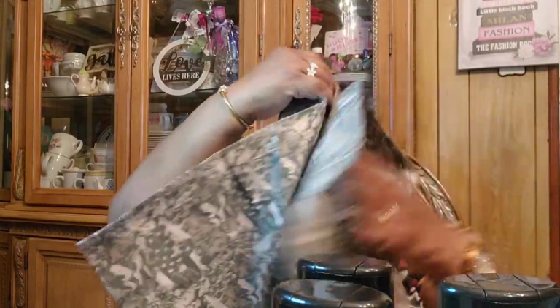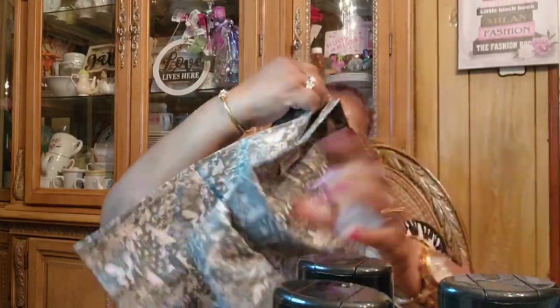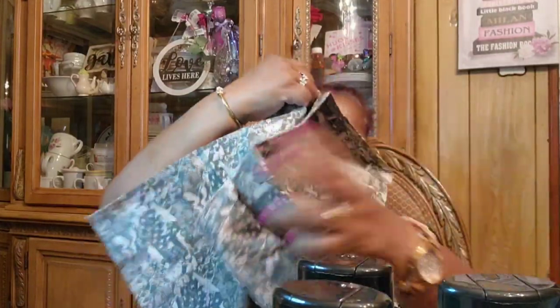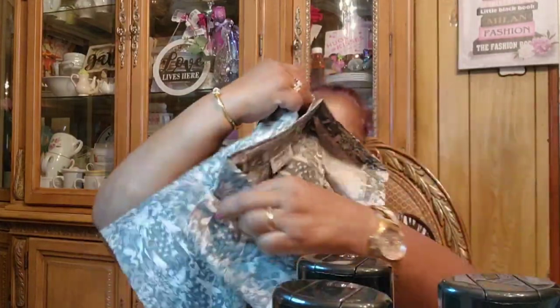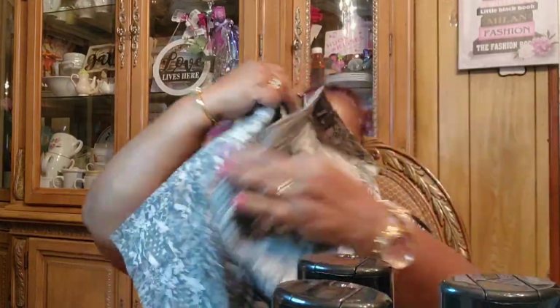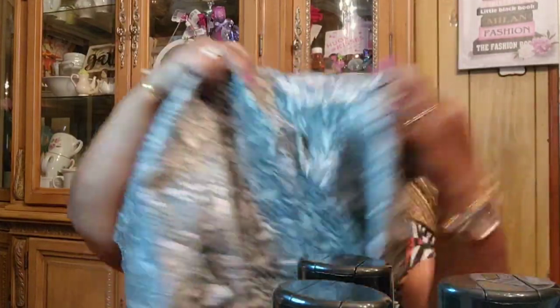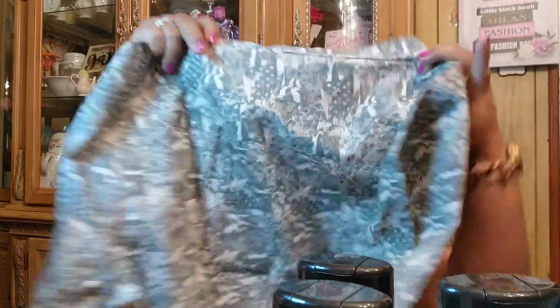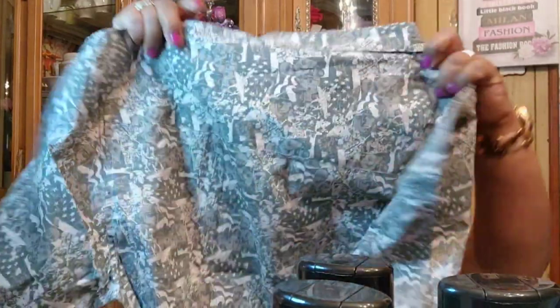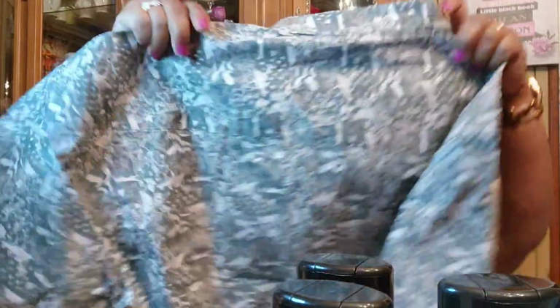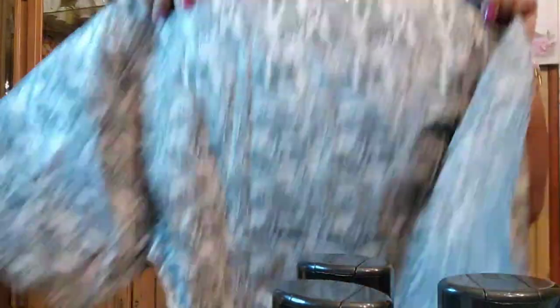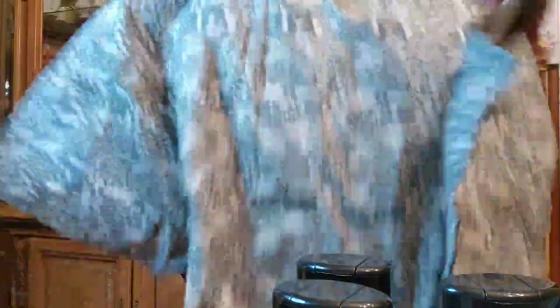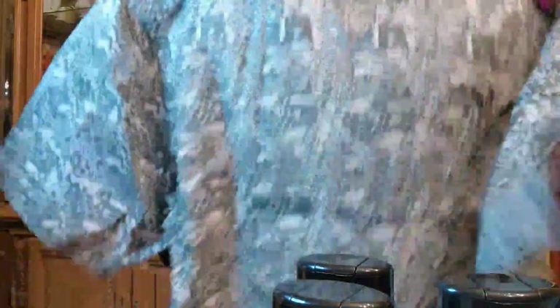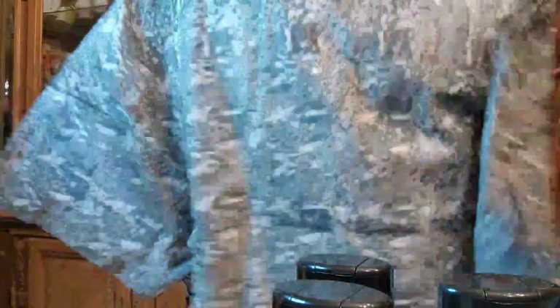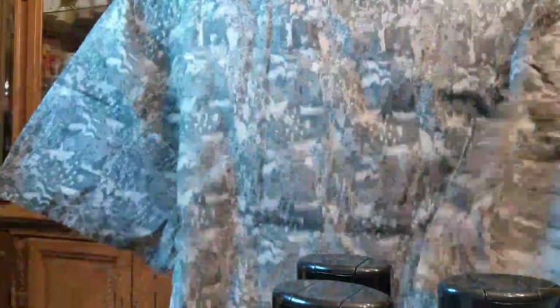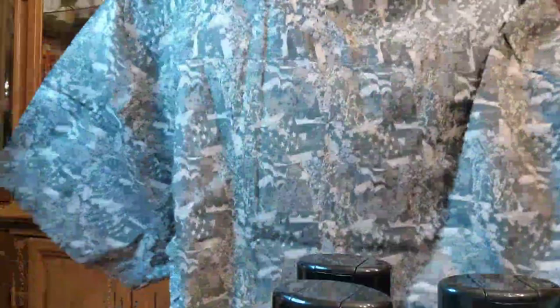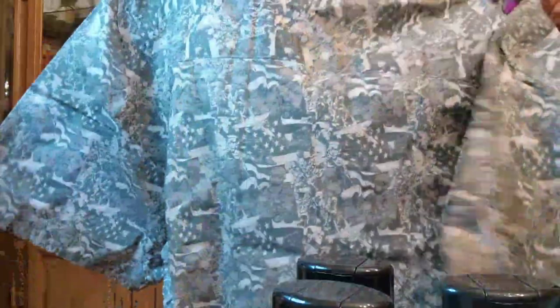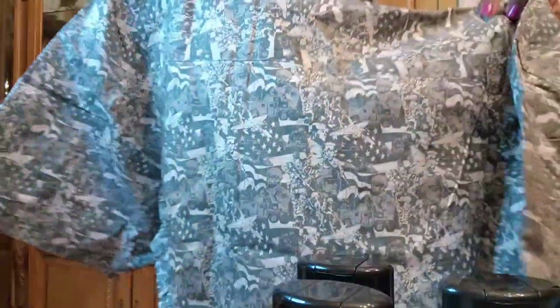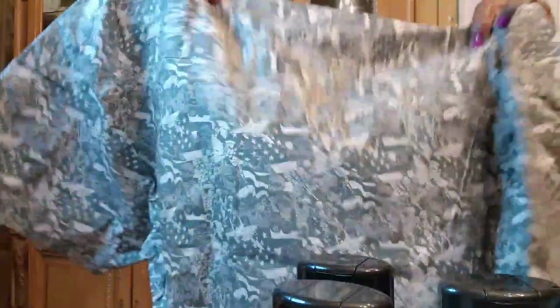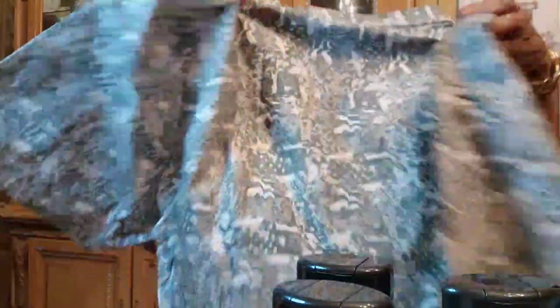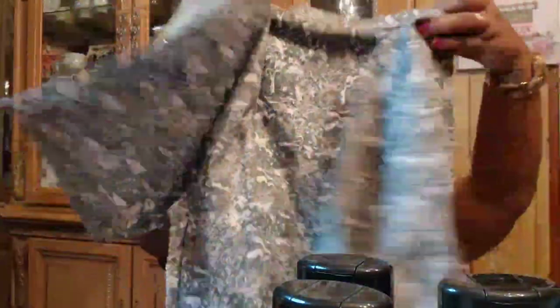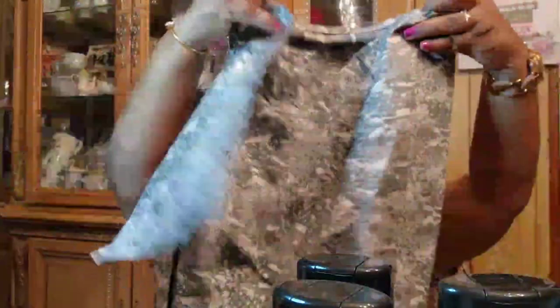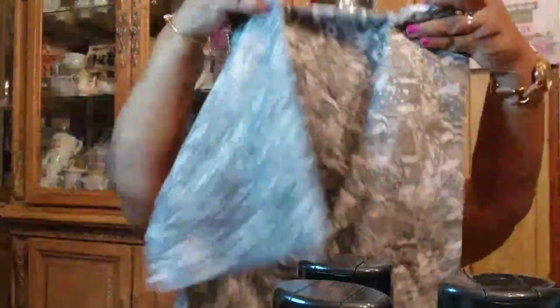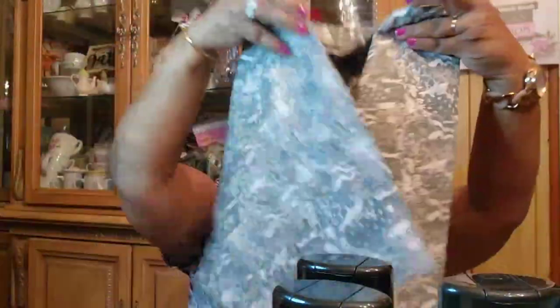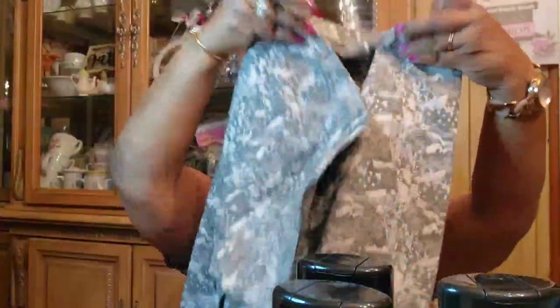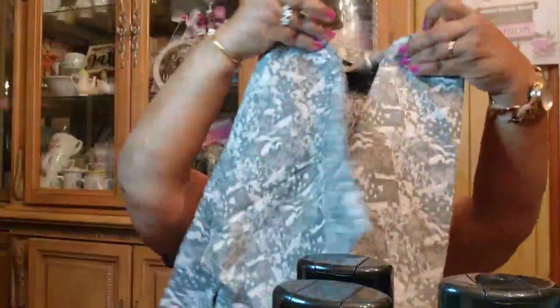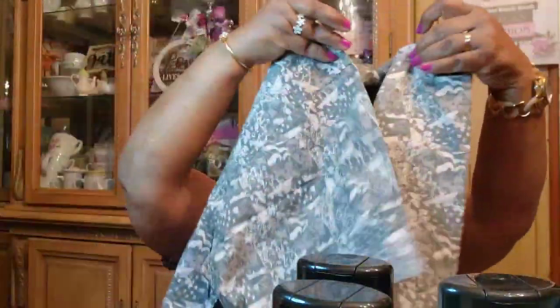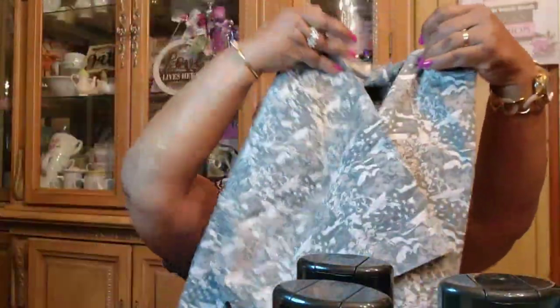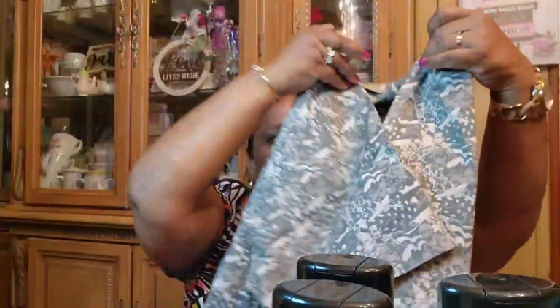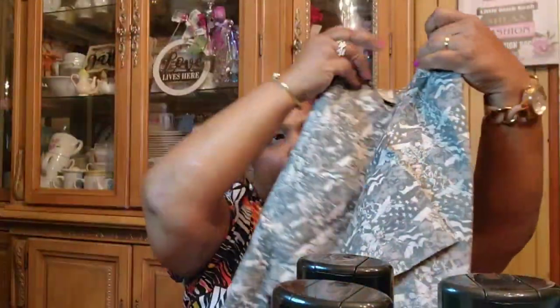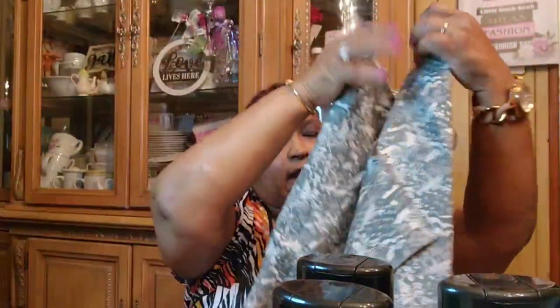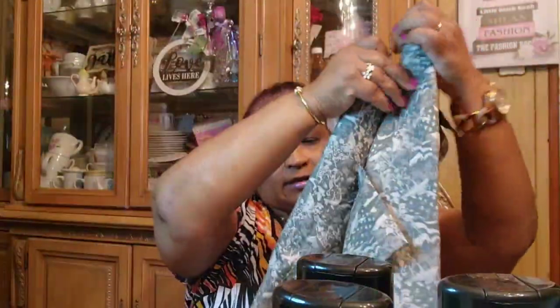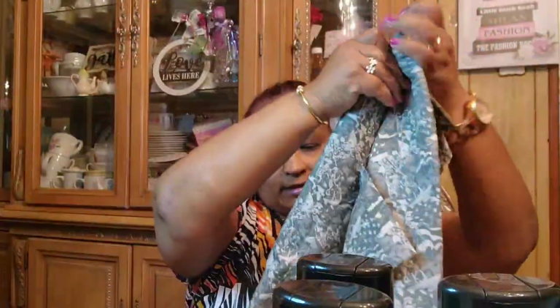Let me start by folding up this shirt the way I had it — I wanted to take it out to show you guys.